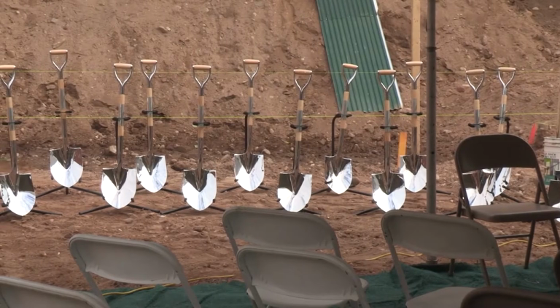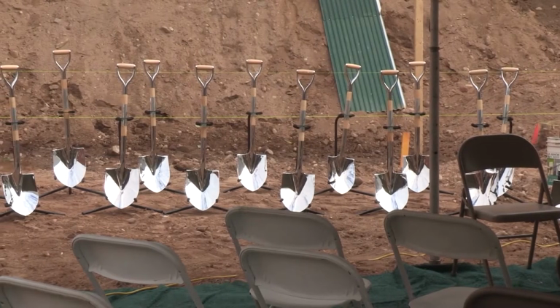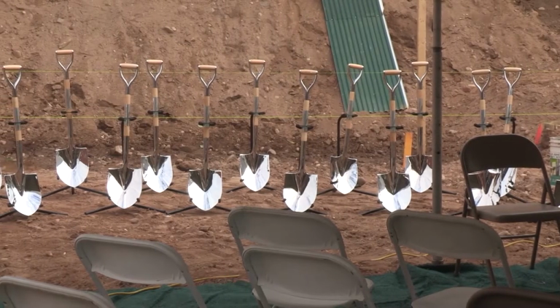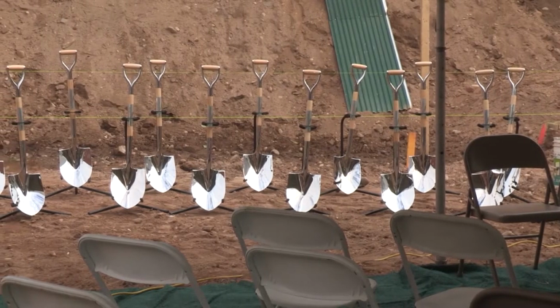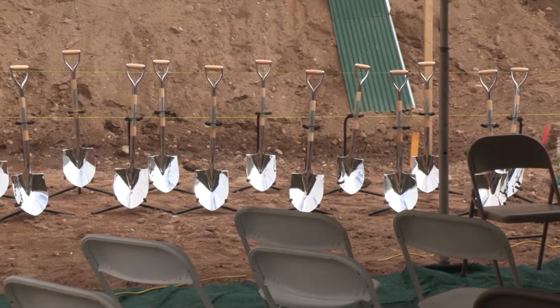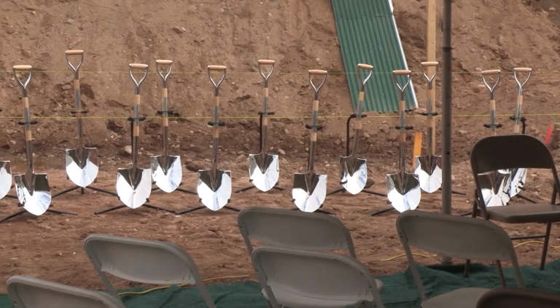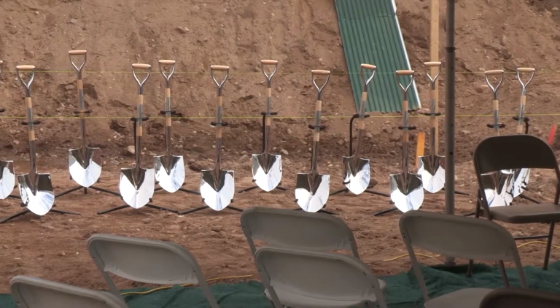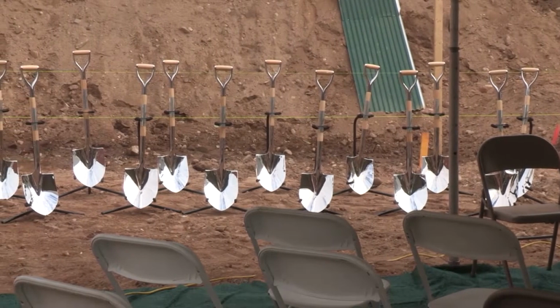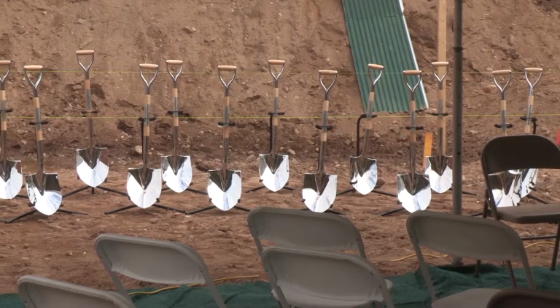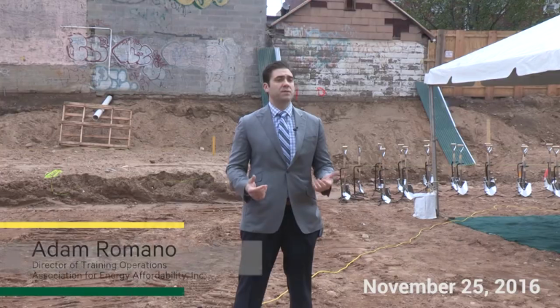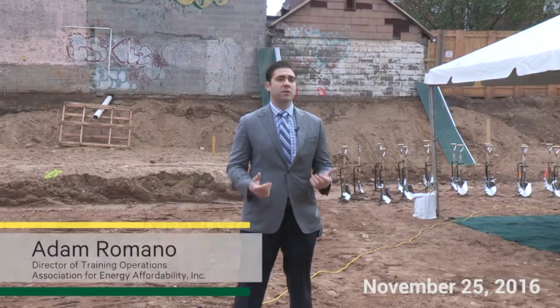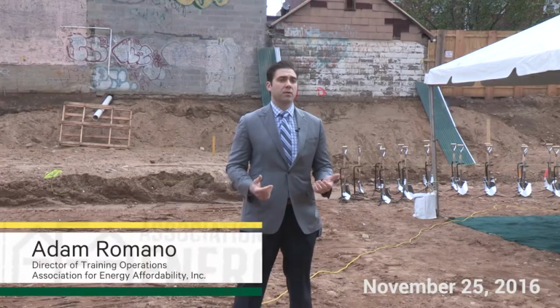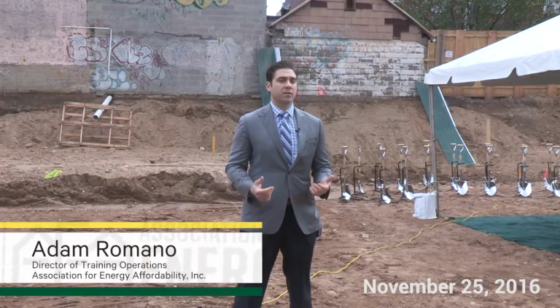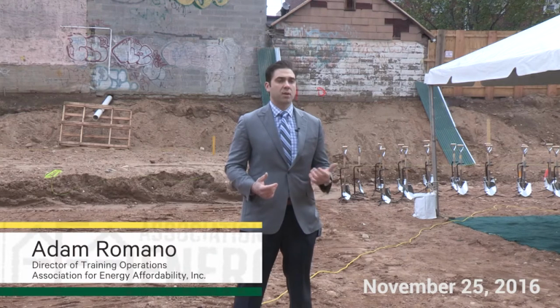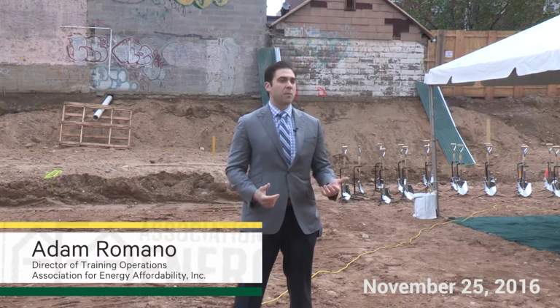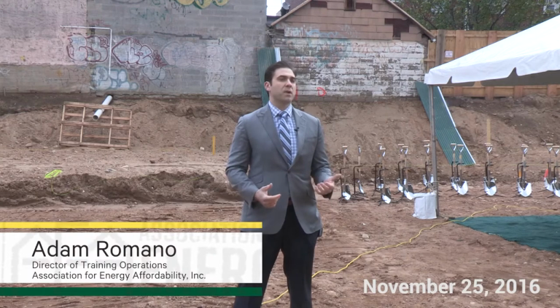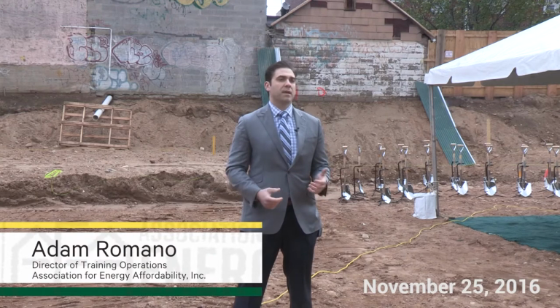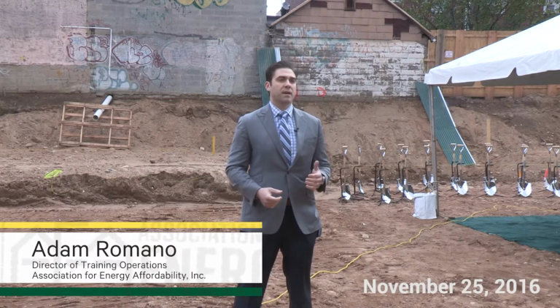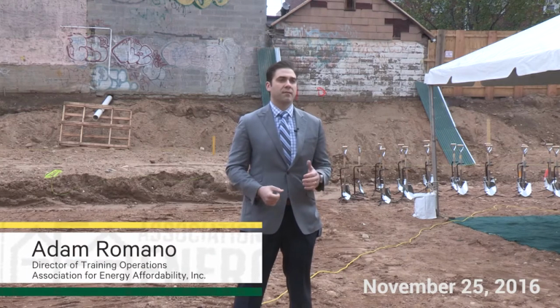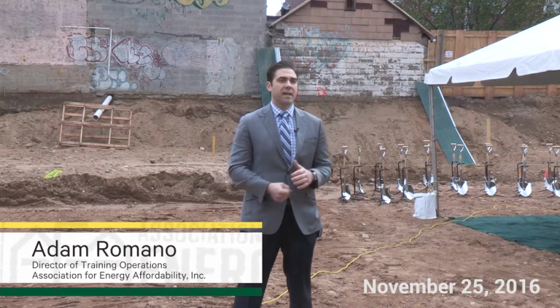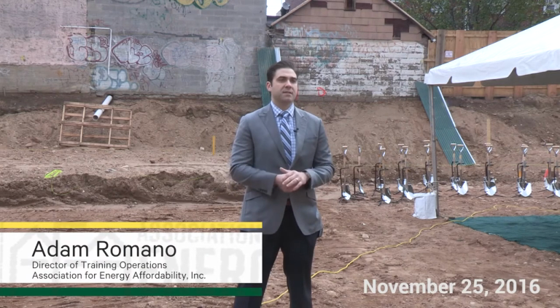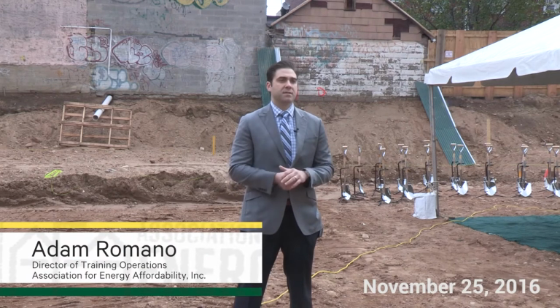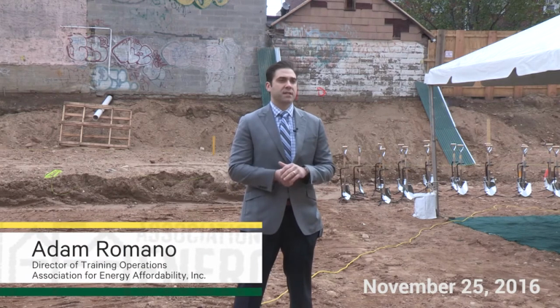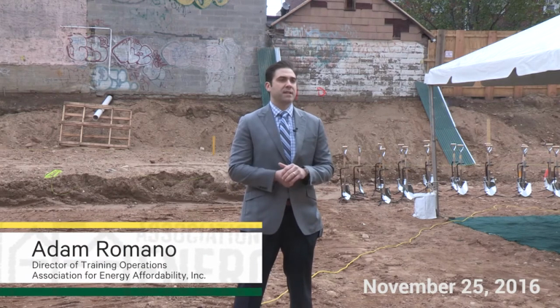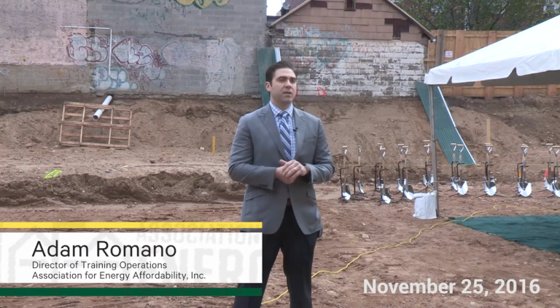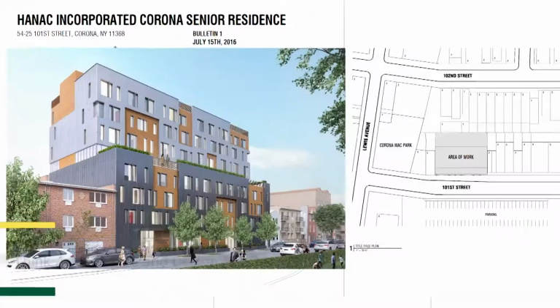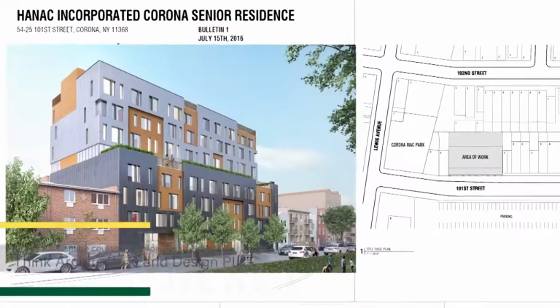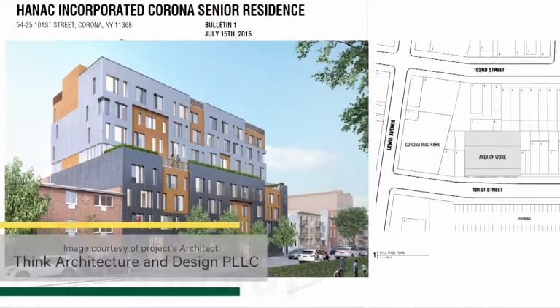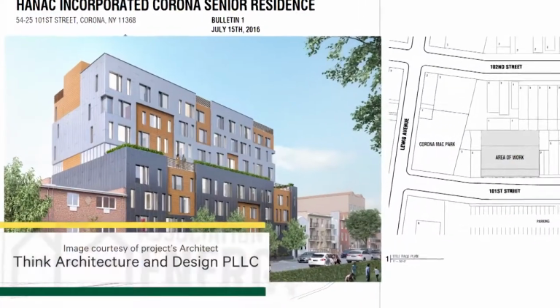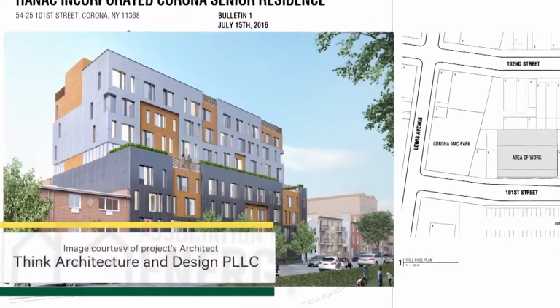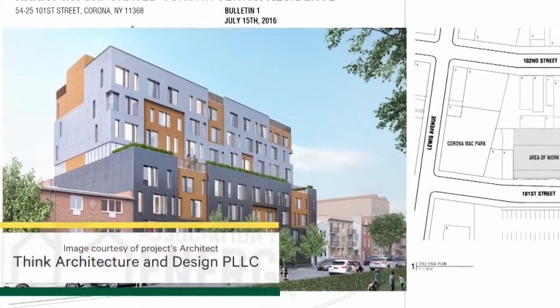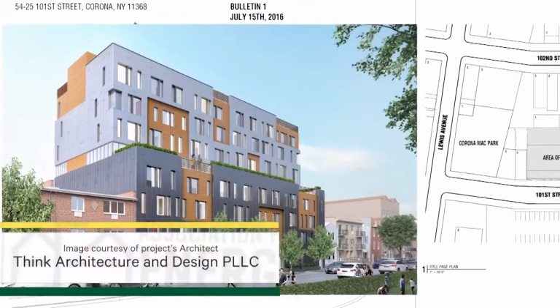Today we are in Corona, Queens, New York for the groundbreaking of Haneck's 68-unit senior housing residence.